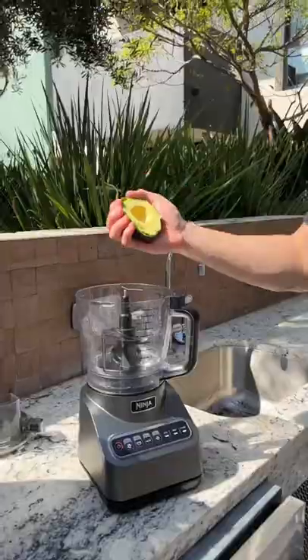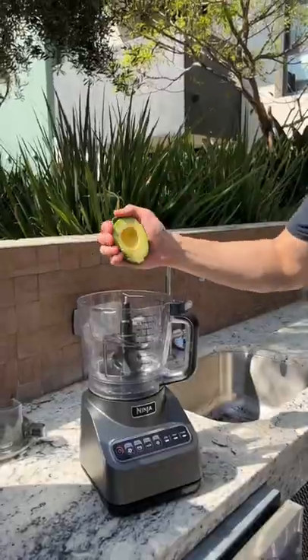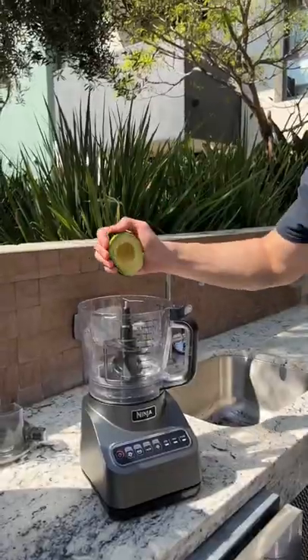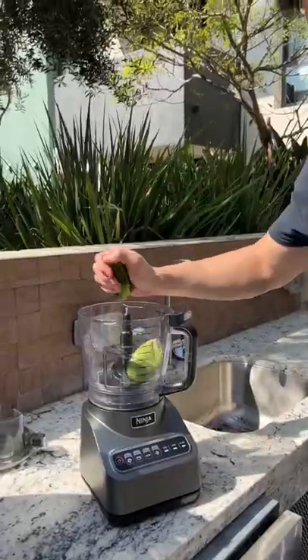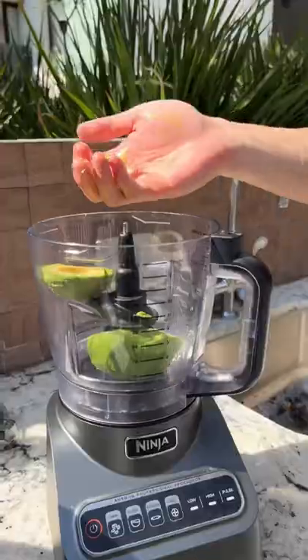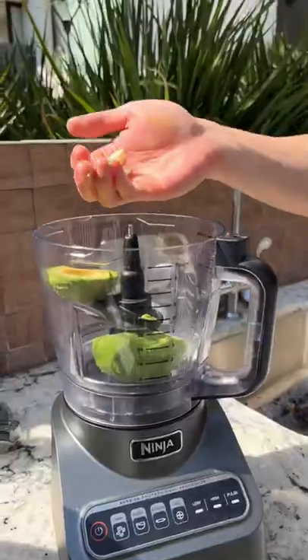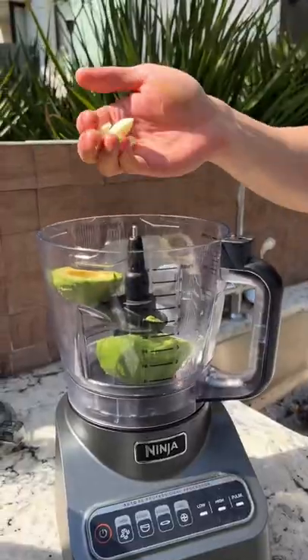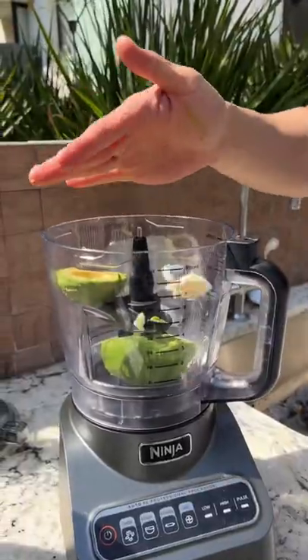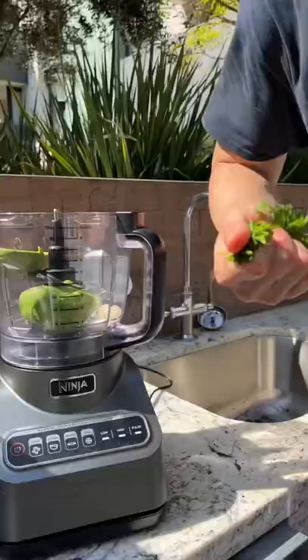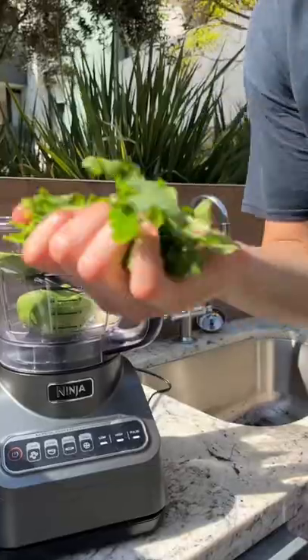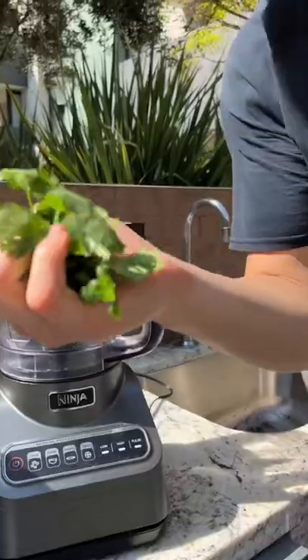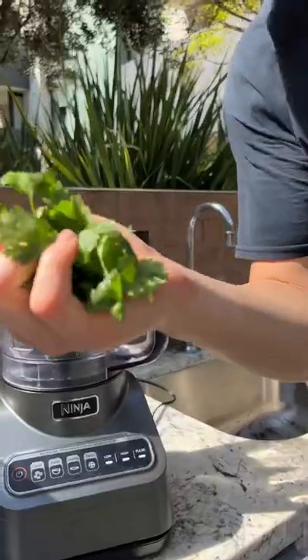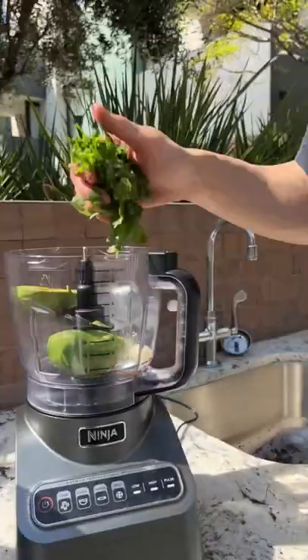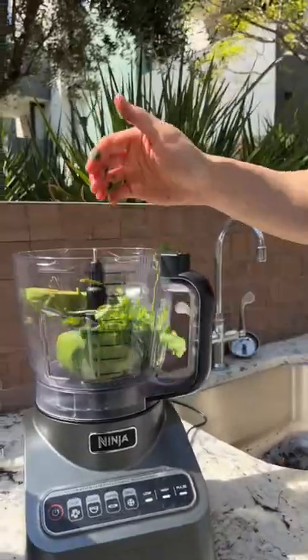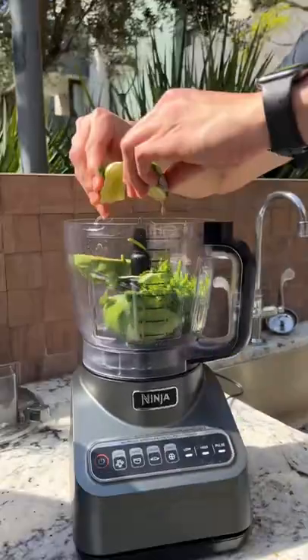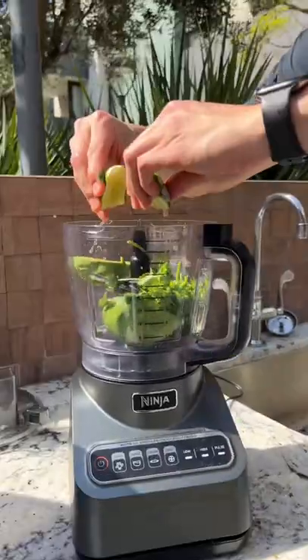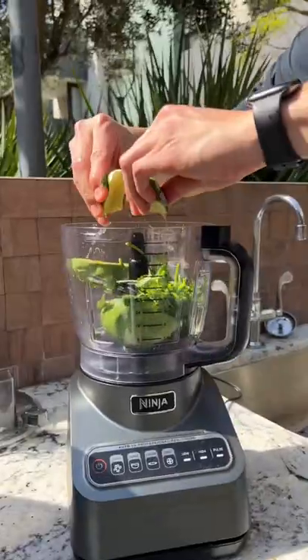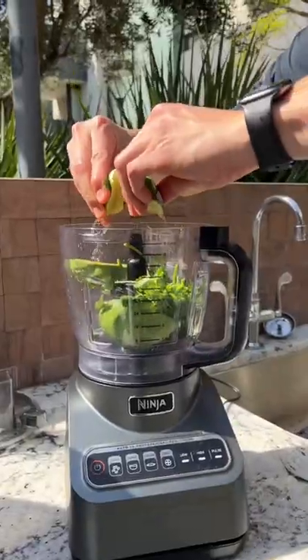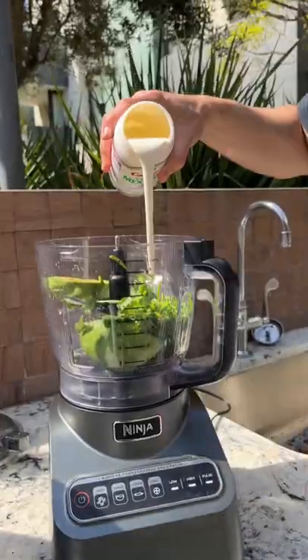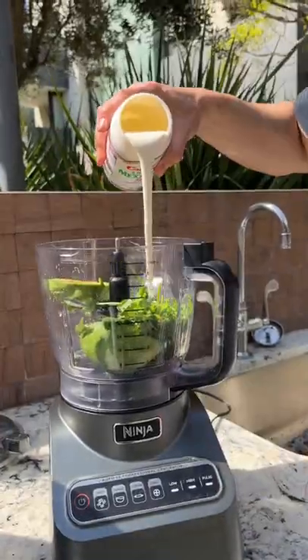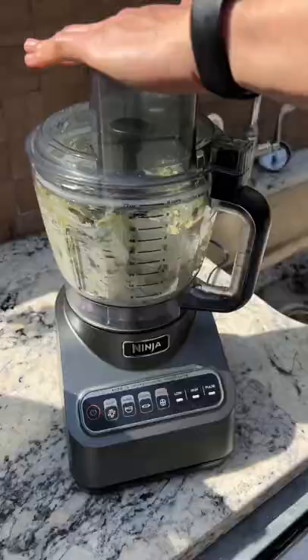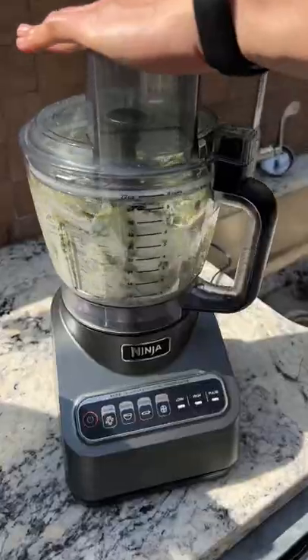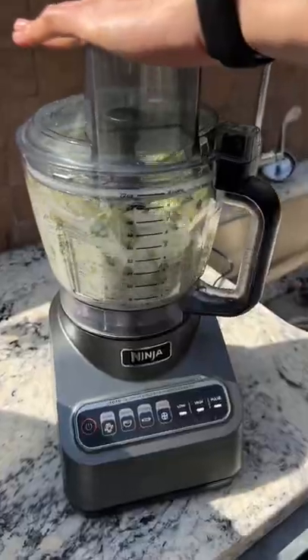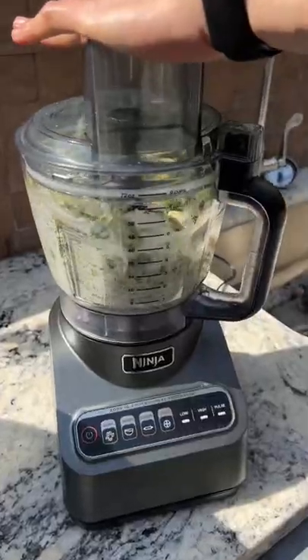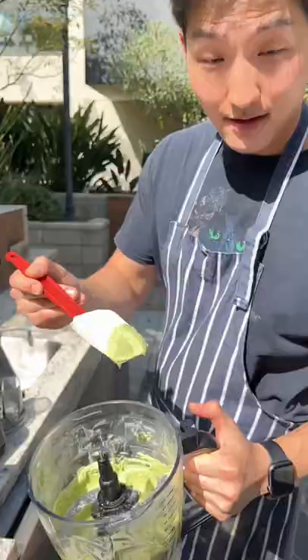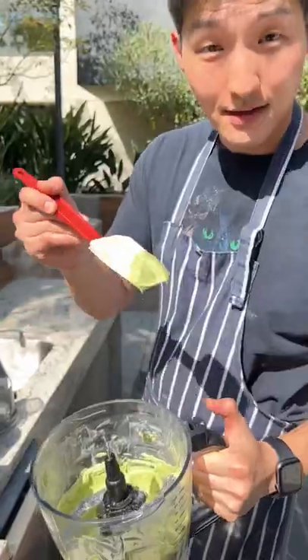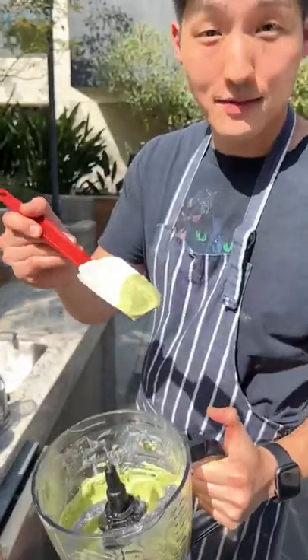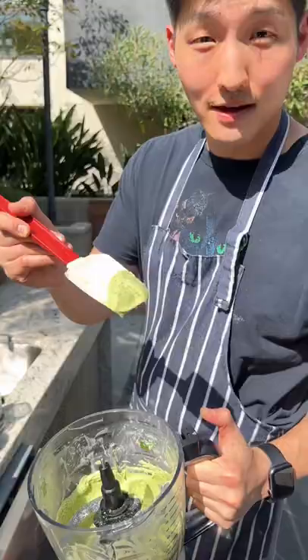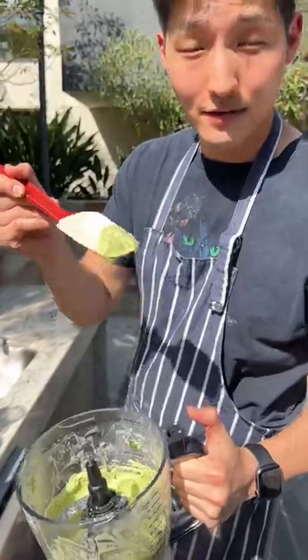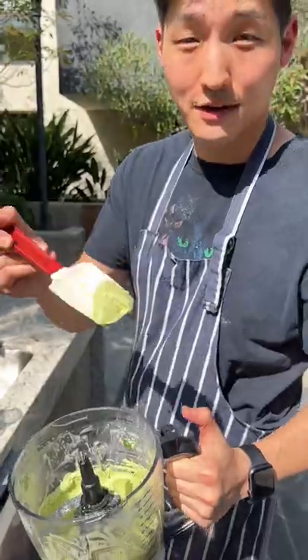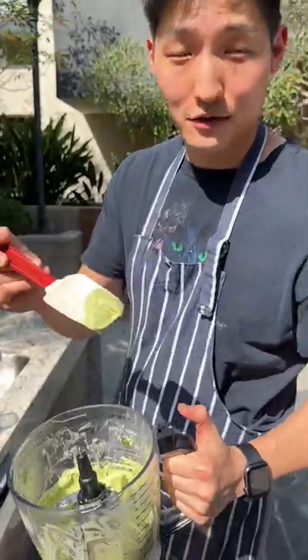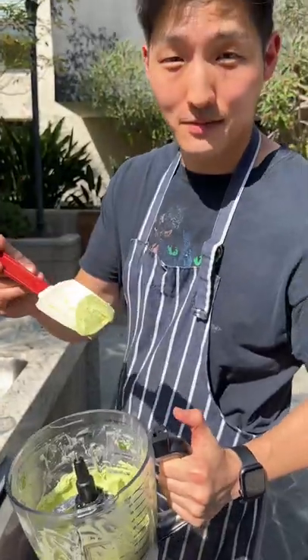Avocado, three cloves of garlic, some cilantro, lime juice, crema. And that's how you make avocado crema.